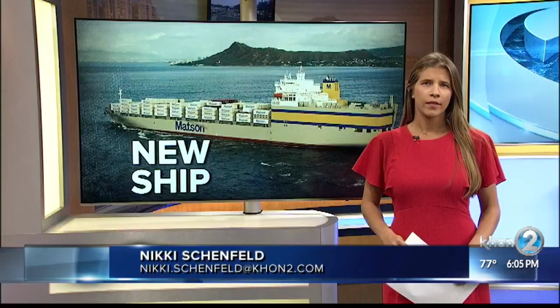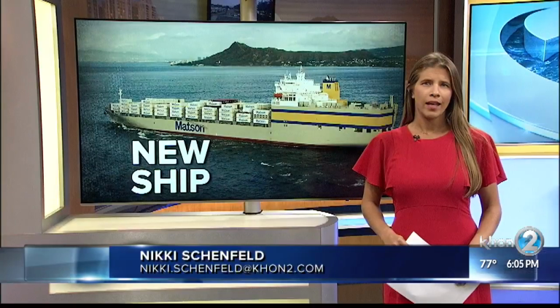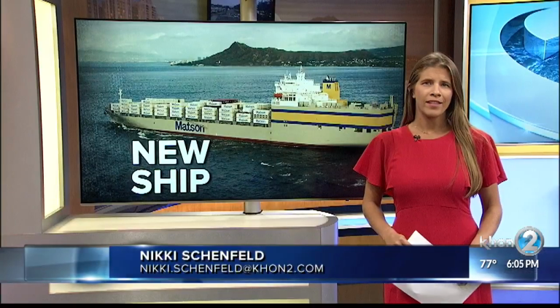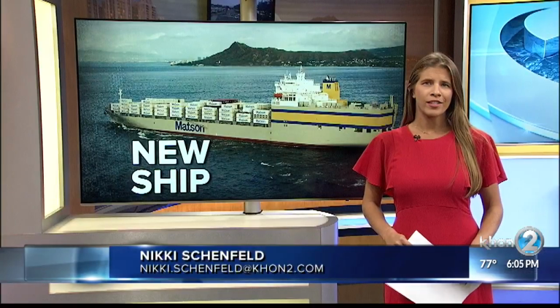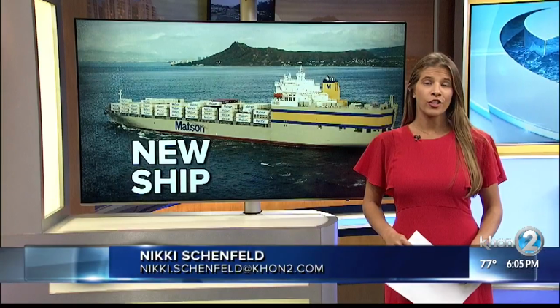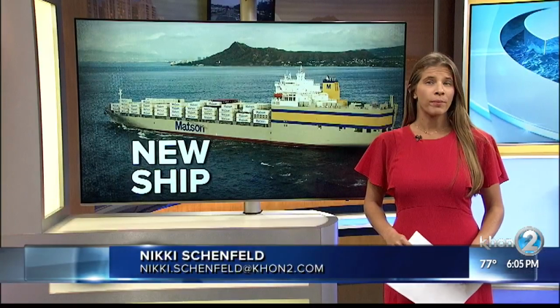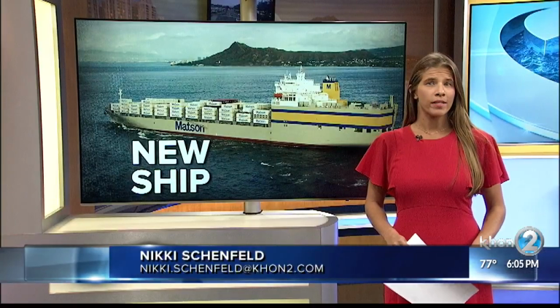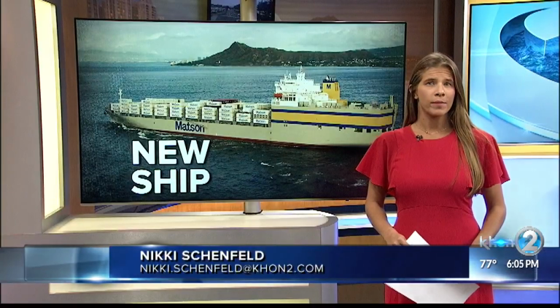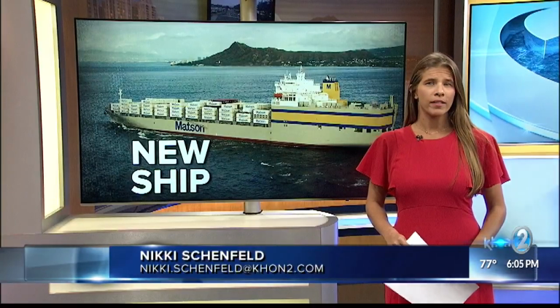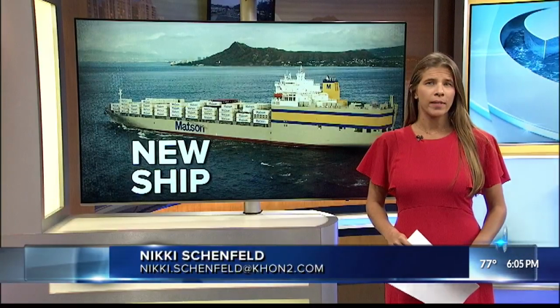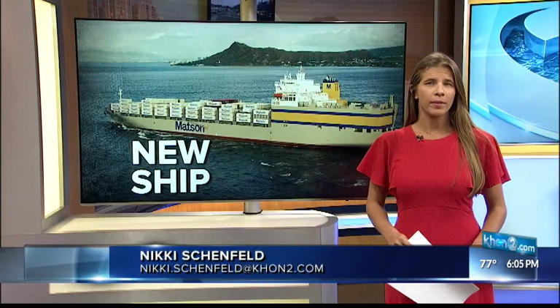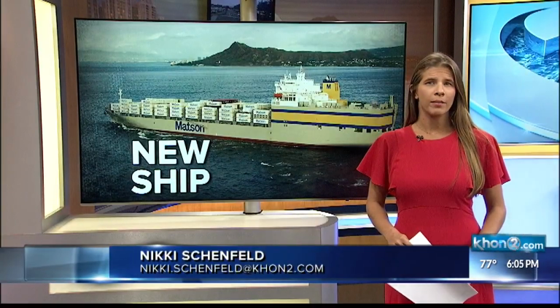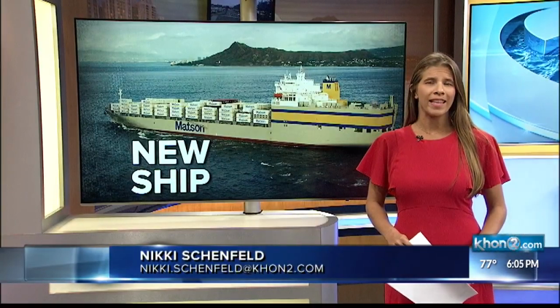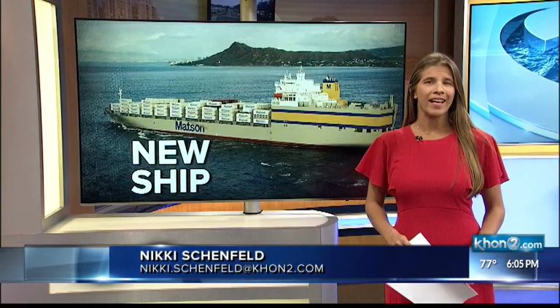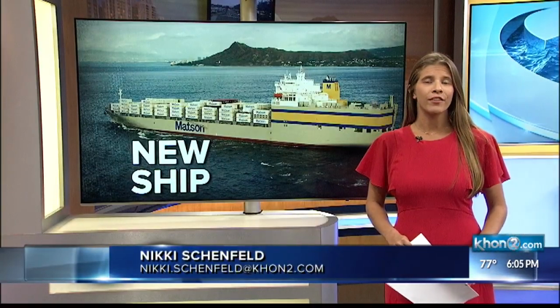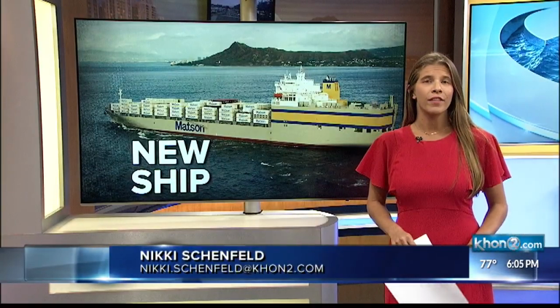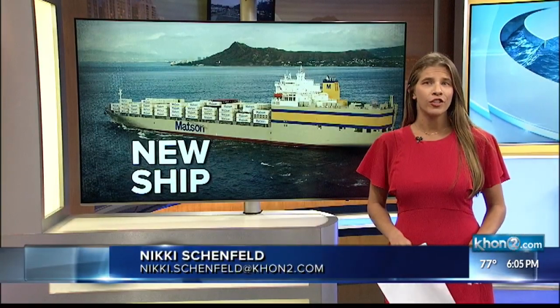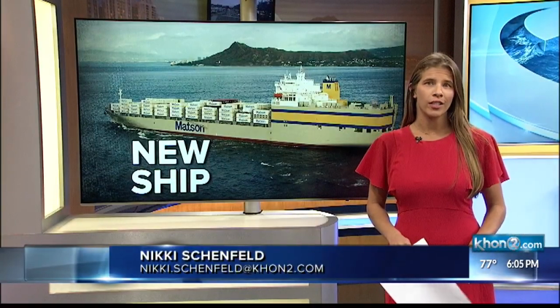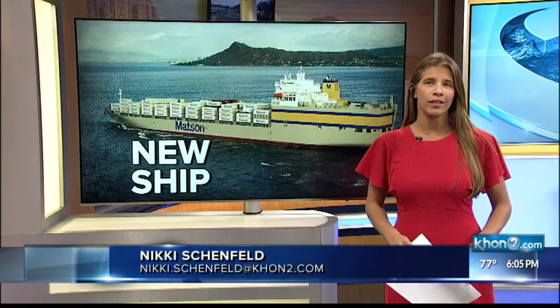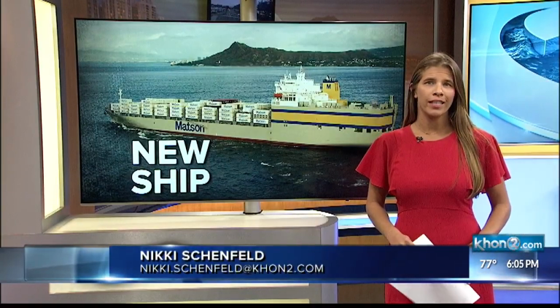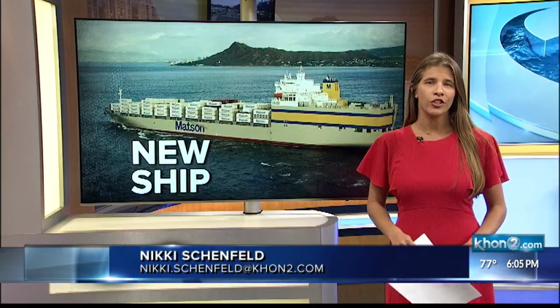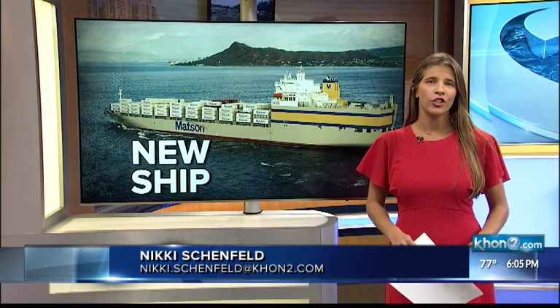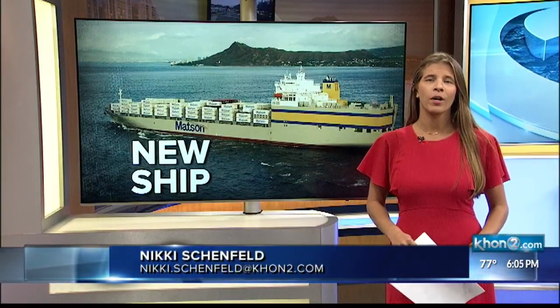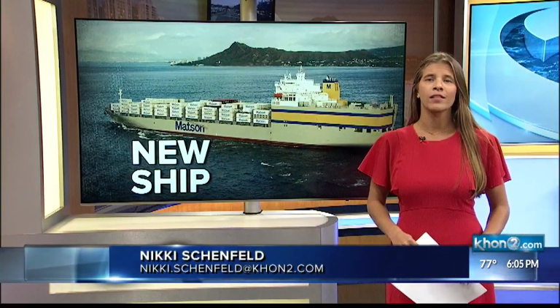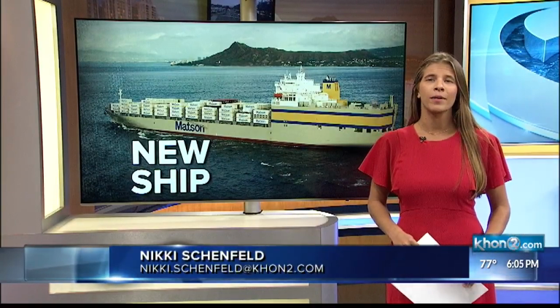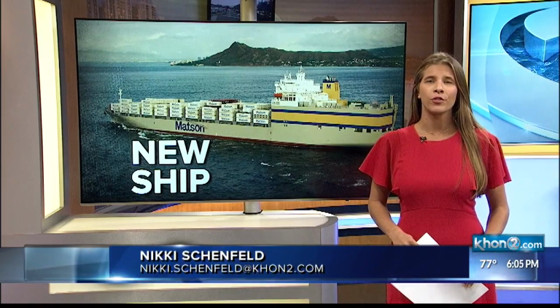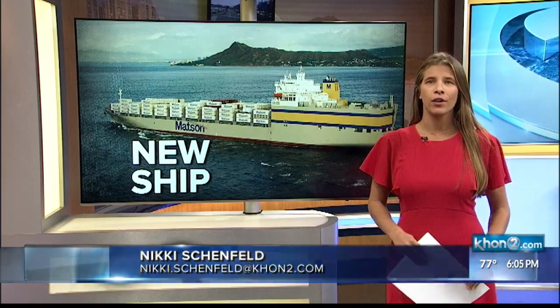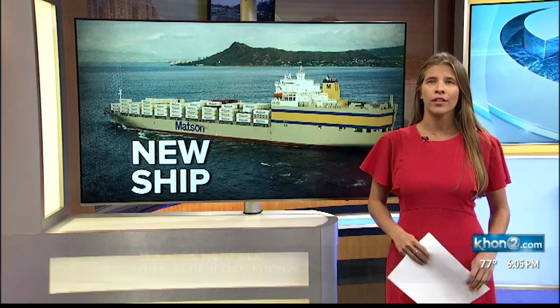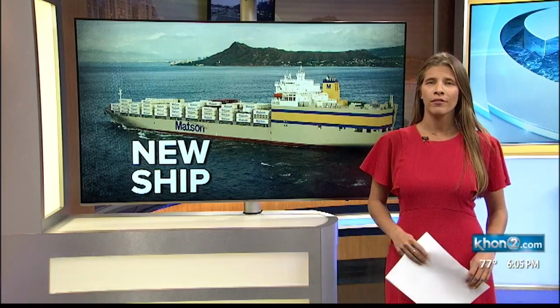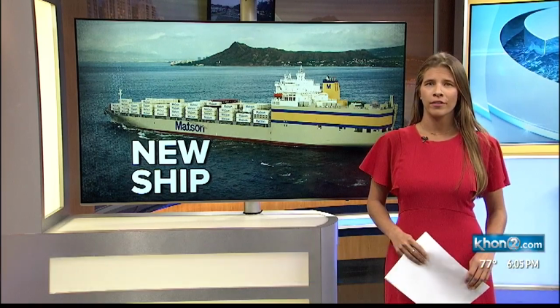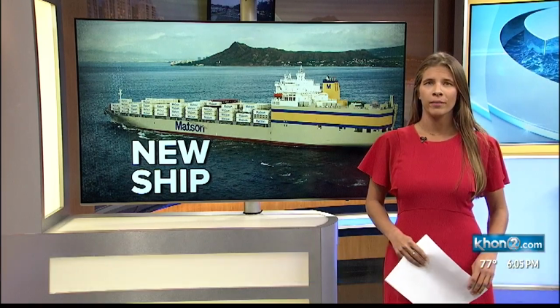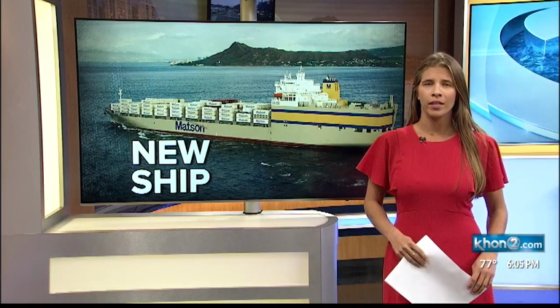The sister ship is expected to be completed by the end of this year. Each ship costs about $250 million.